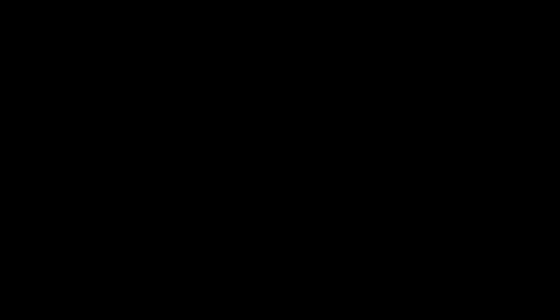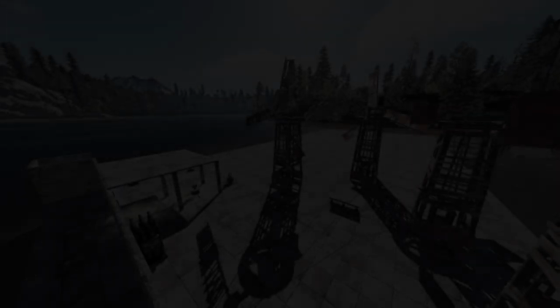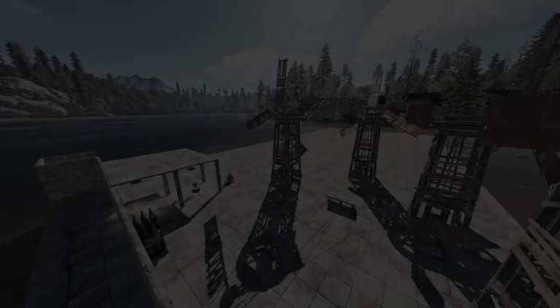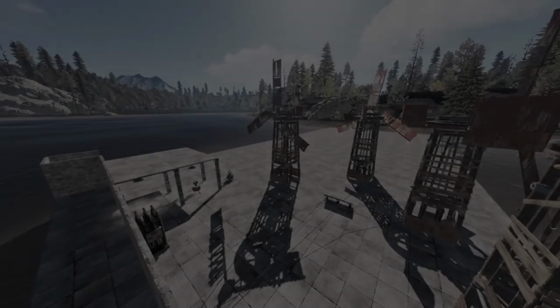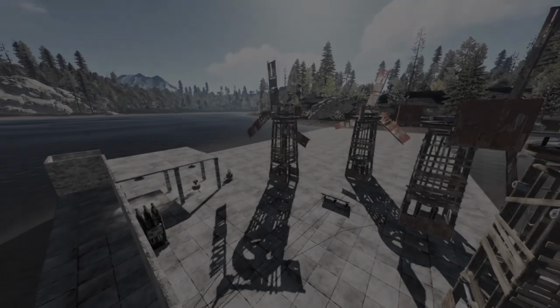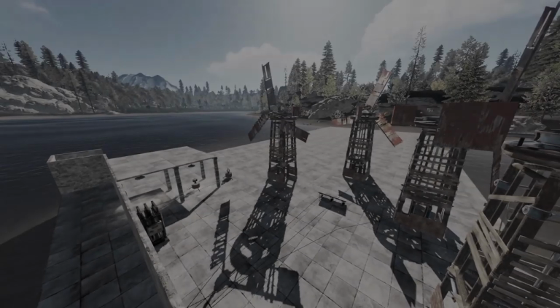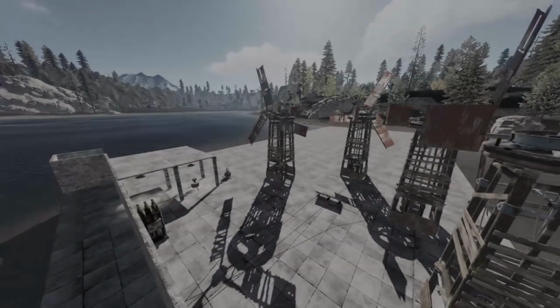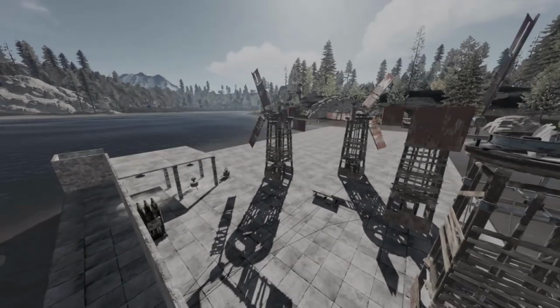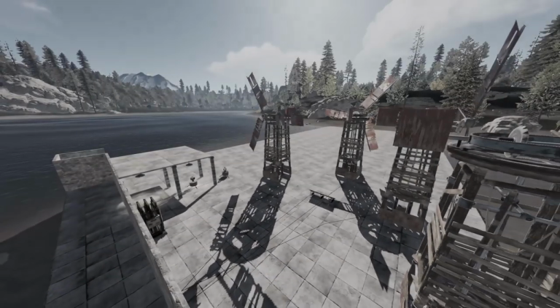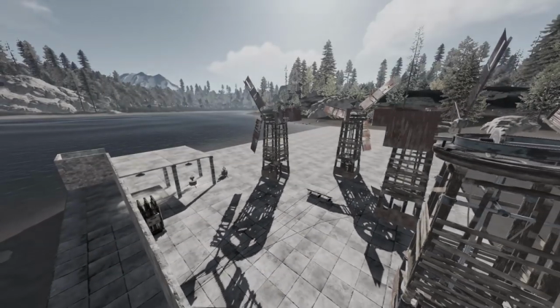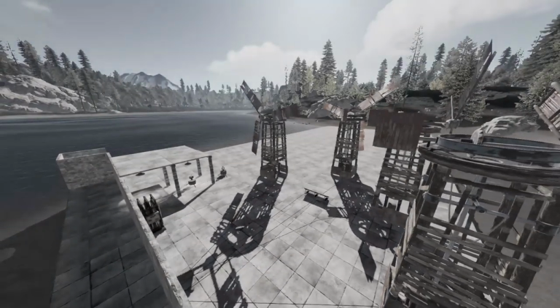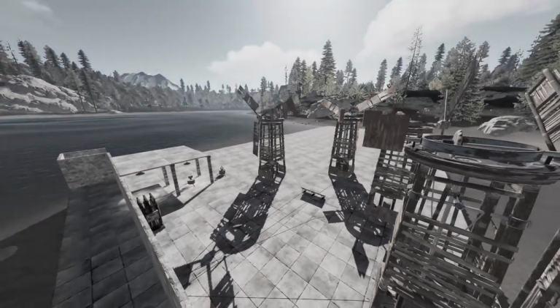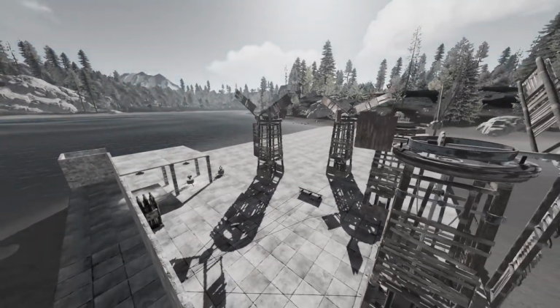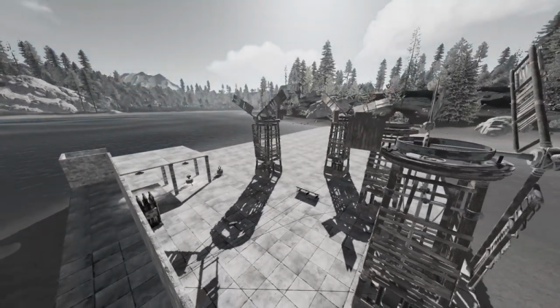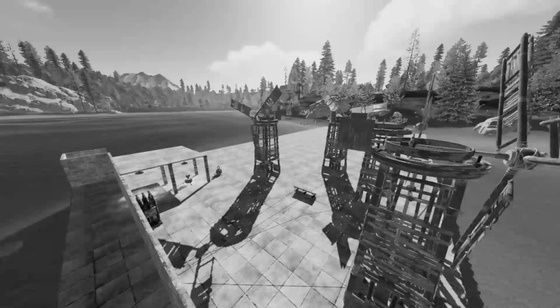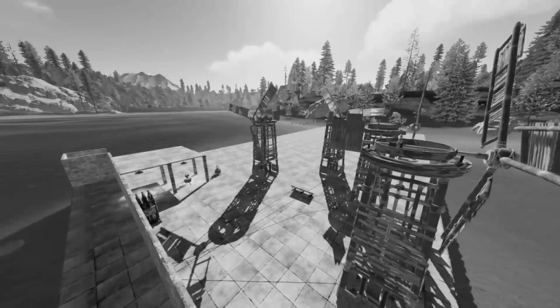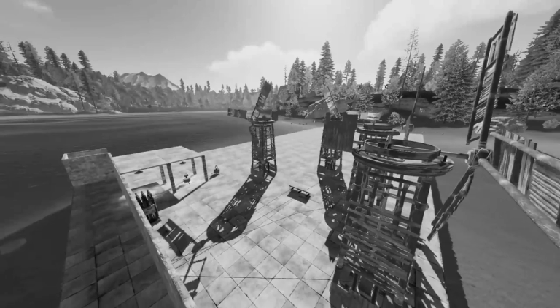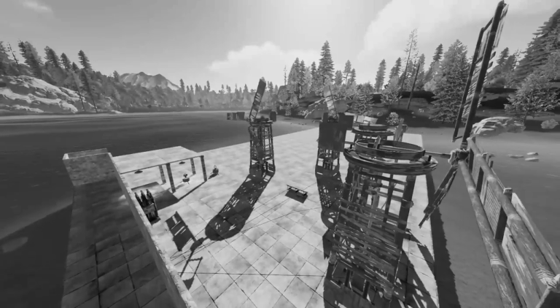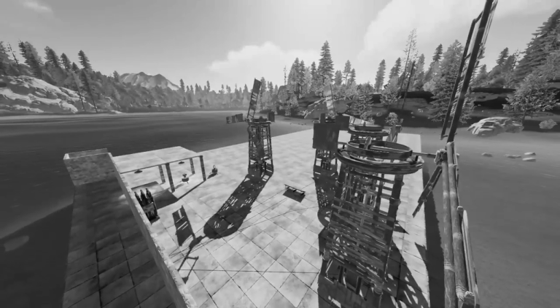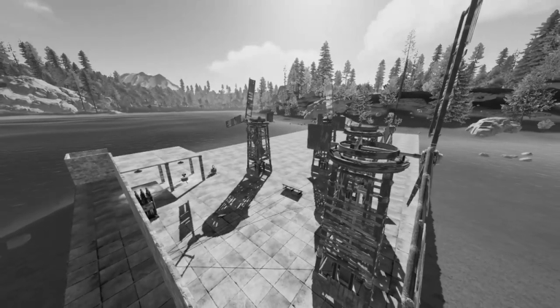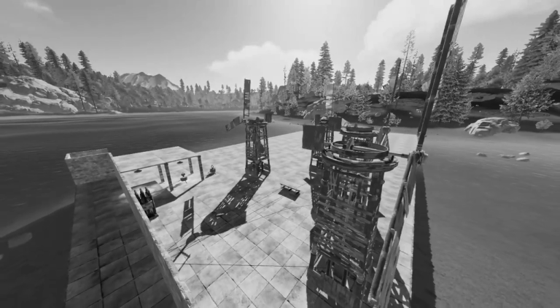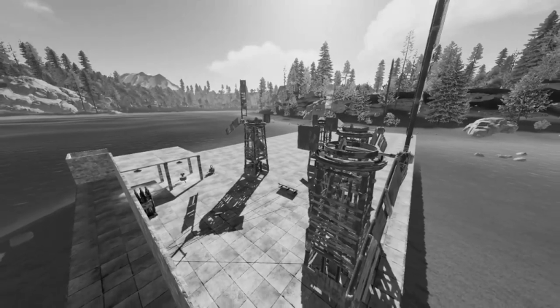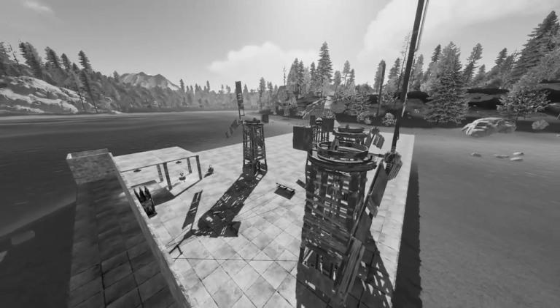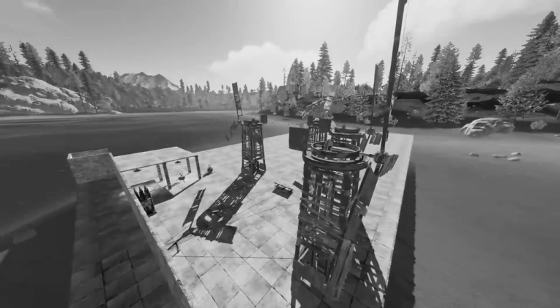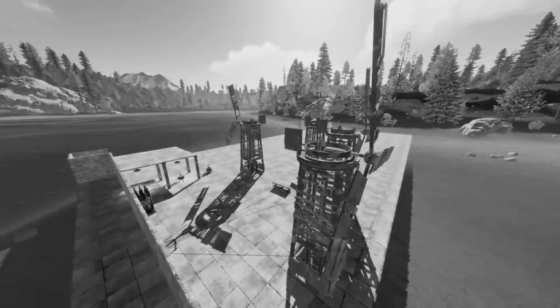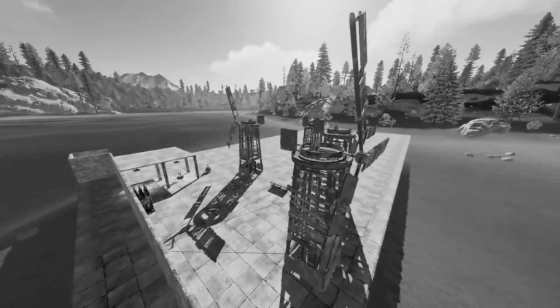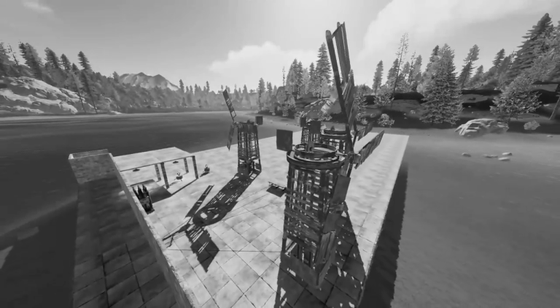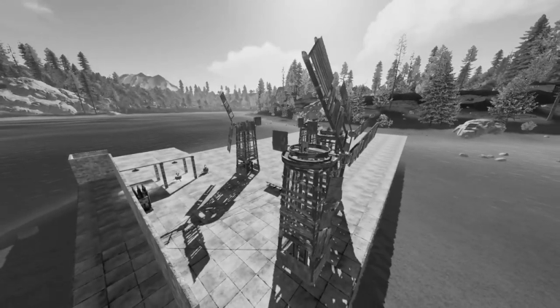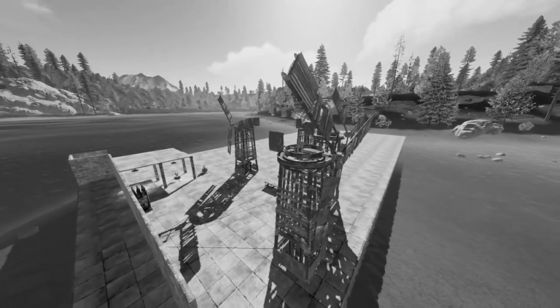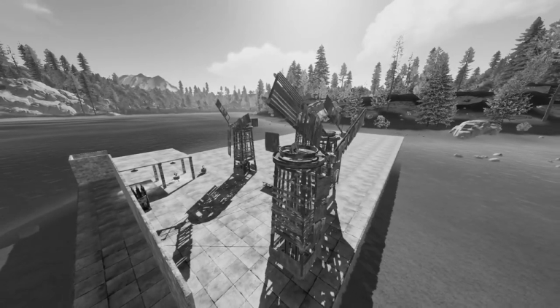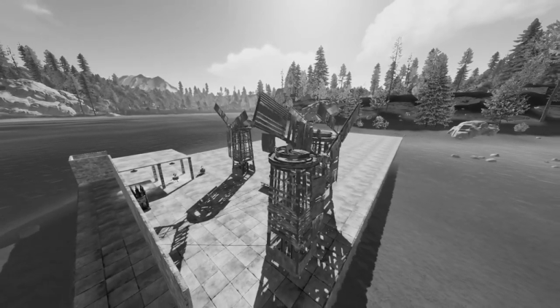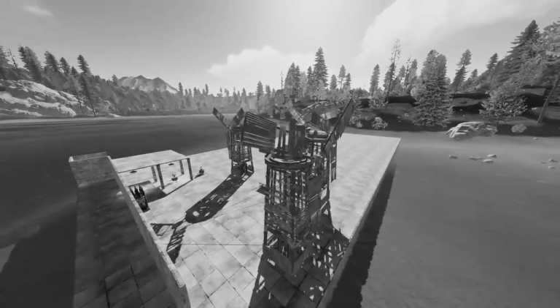What's up? My name is Sven, and today we're going to talk about something new — the very basics of electricity in Rust.